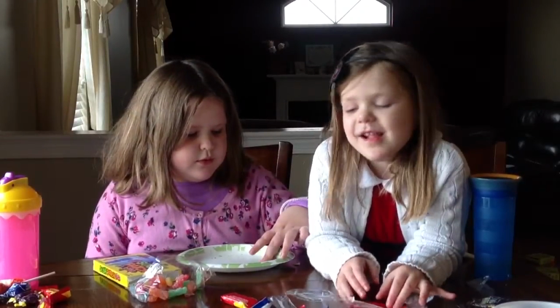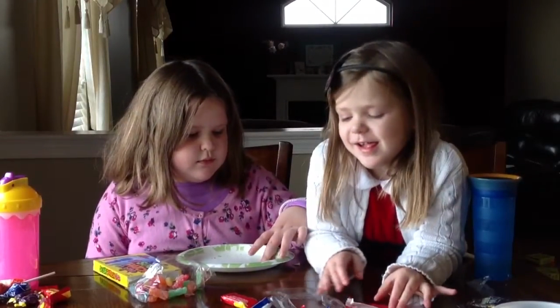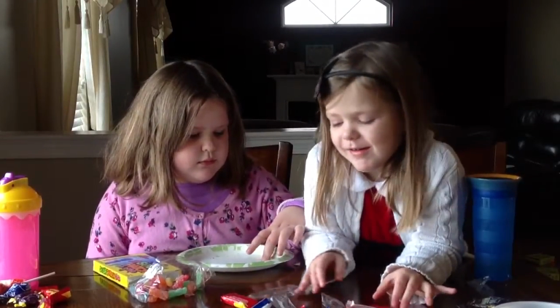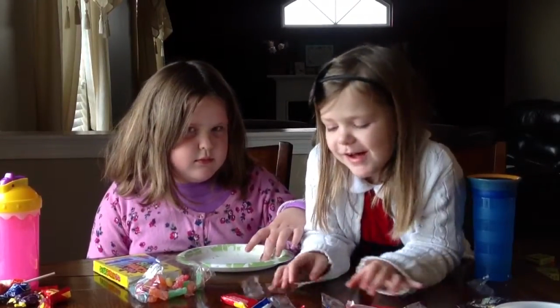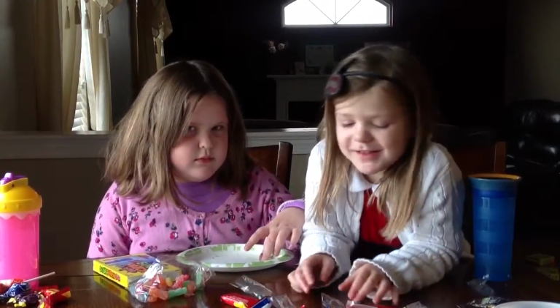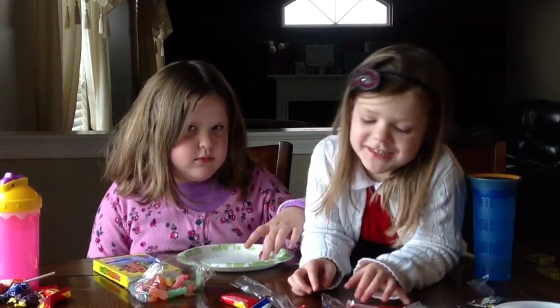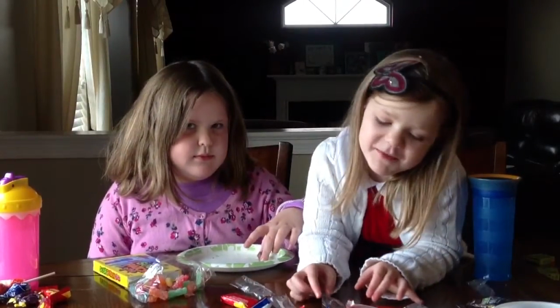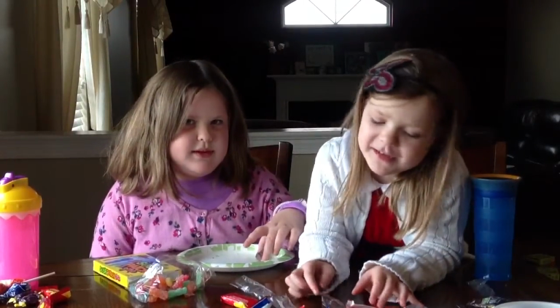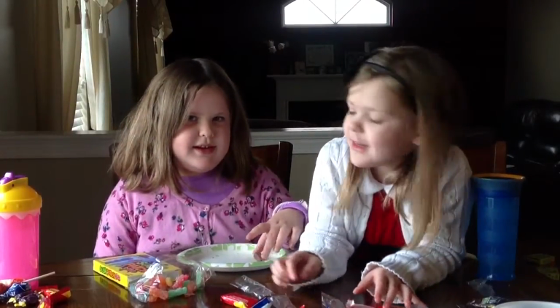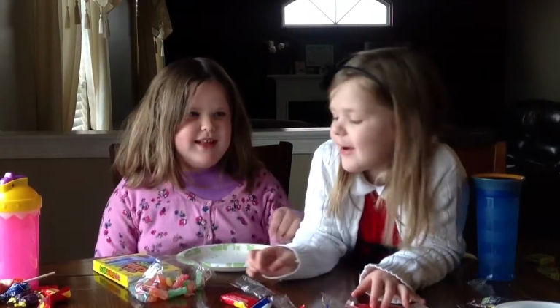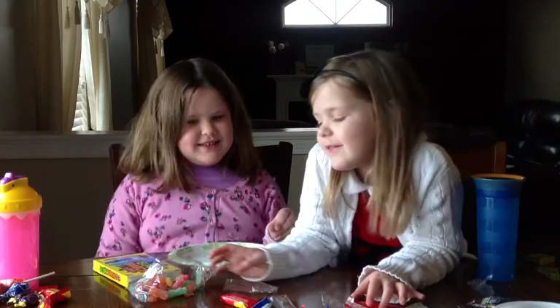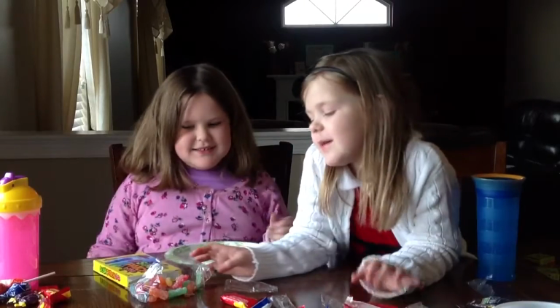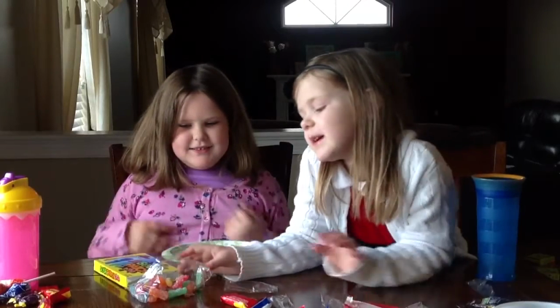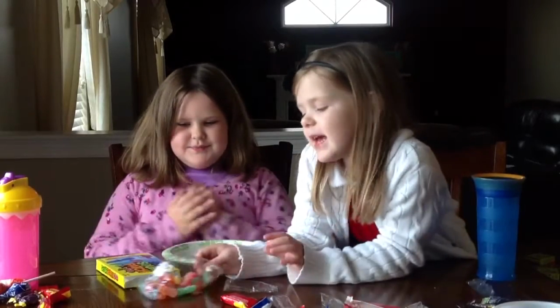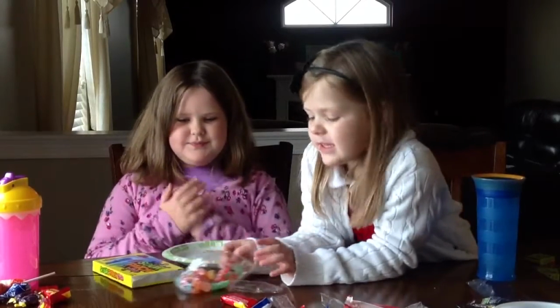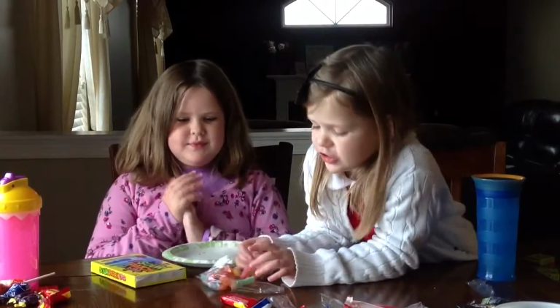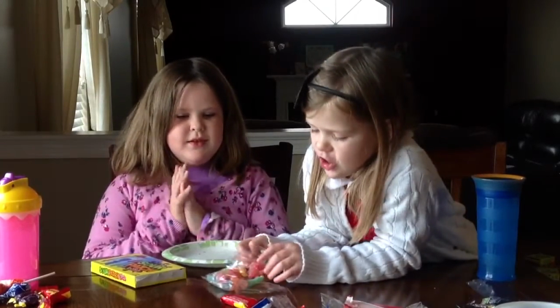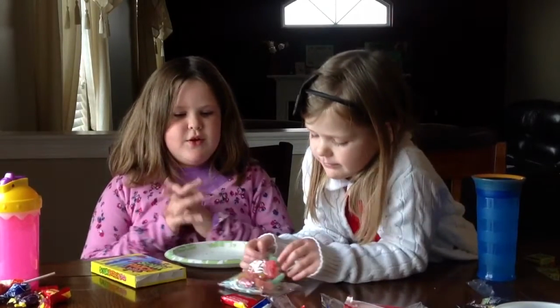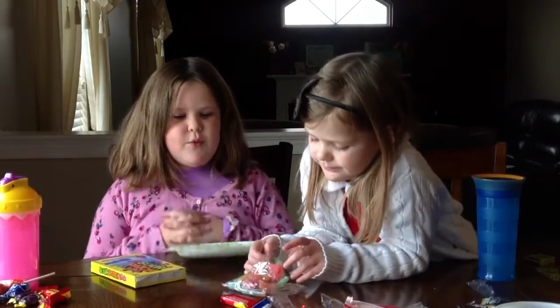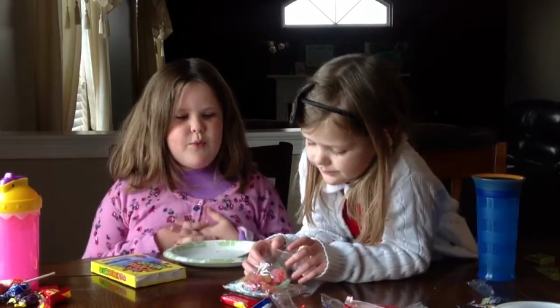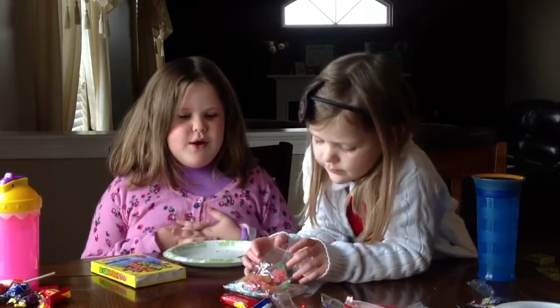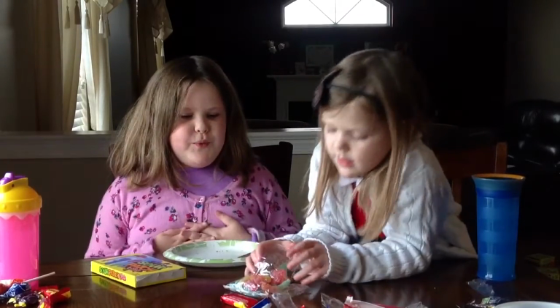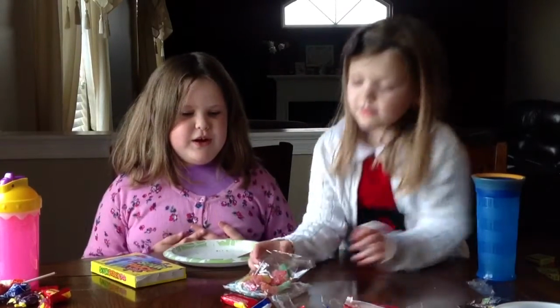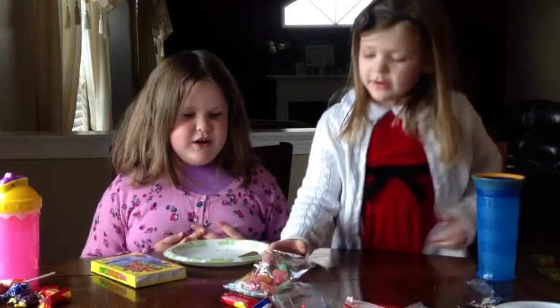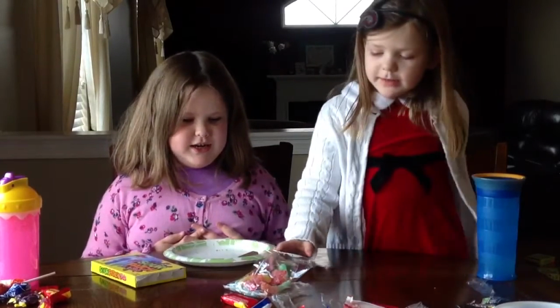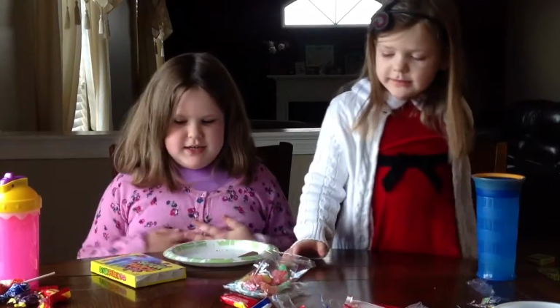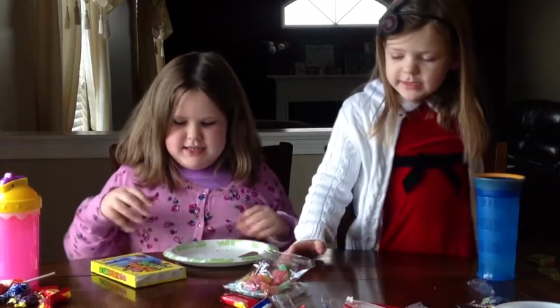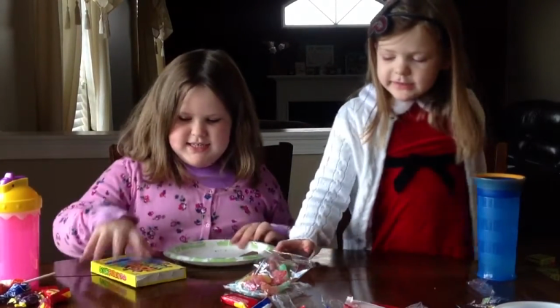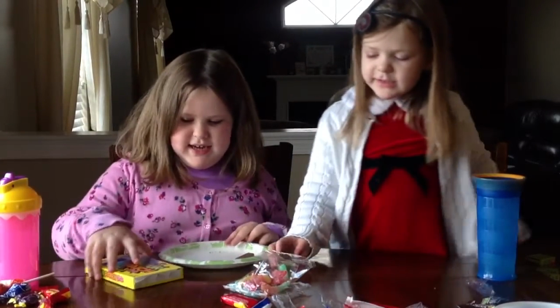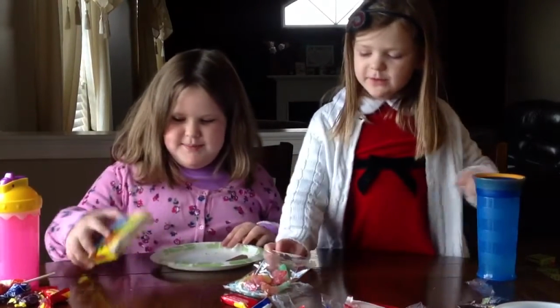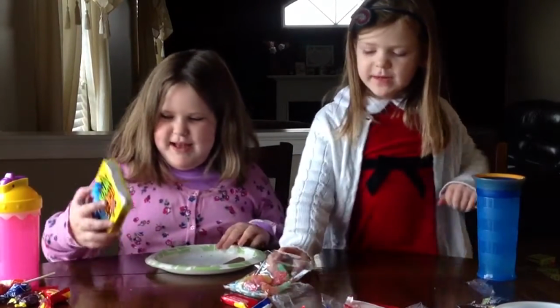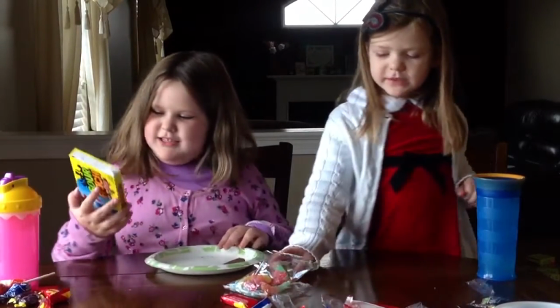Hello, this is Brandon and Alex from The Candy Show. We are going to taste the syrup batch.